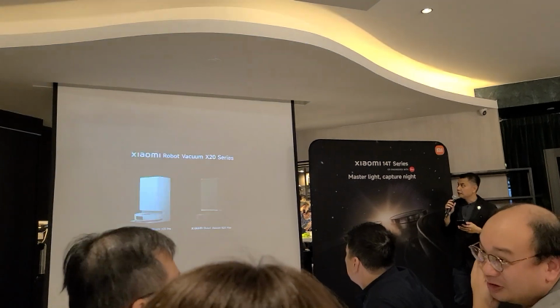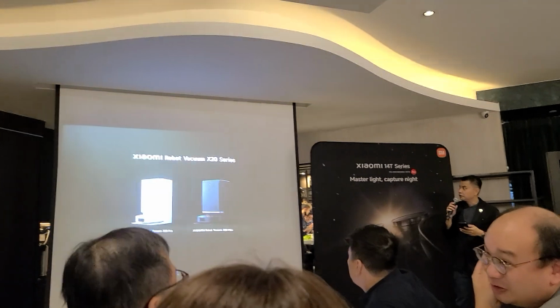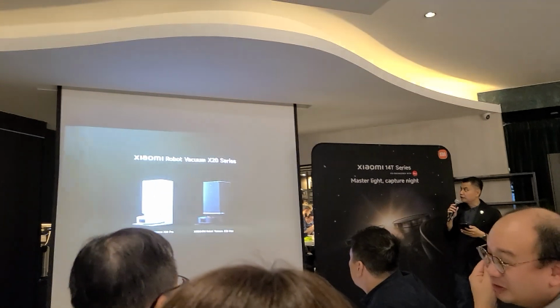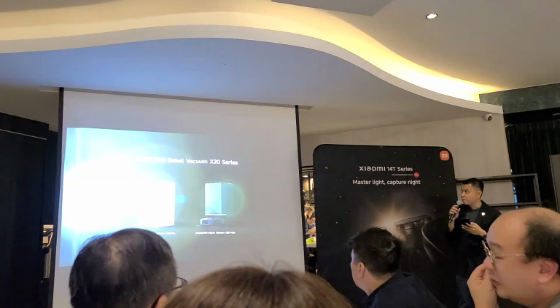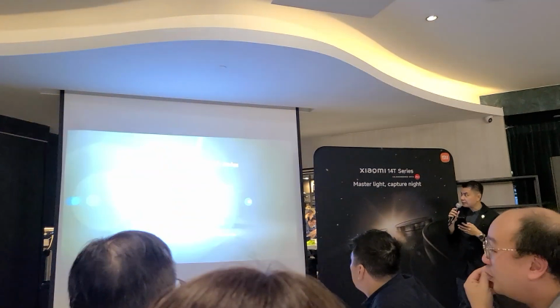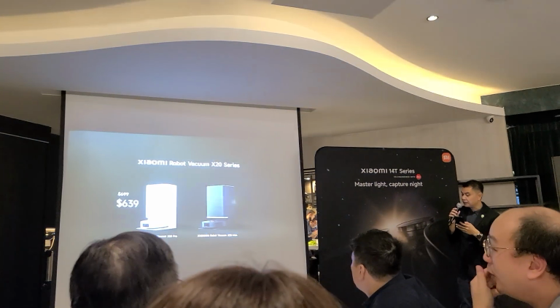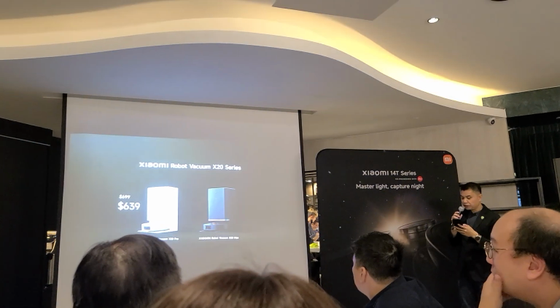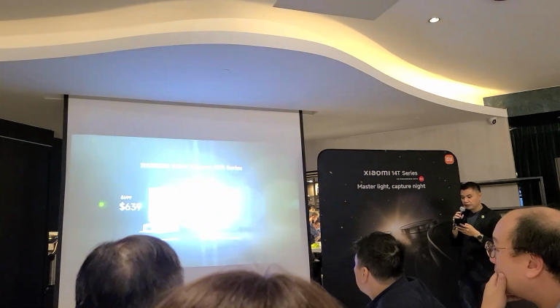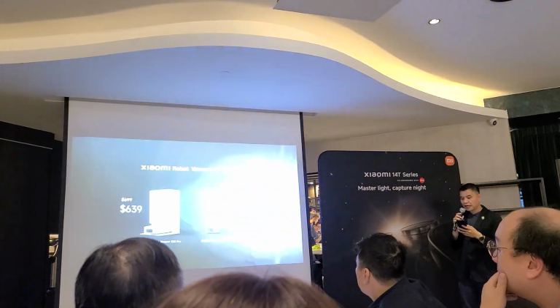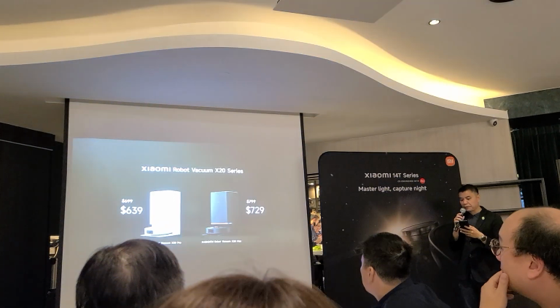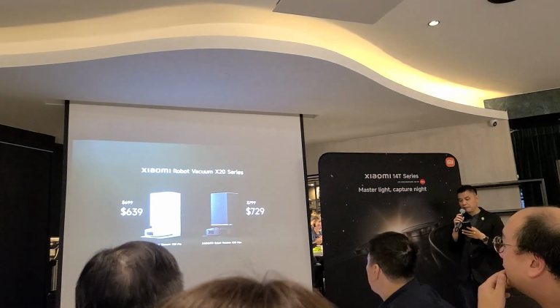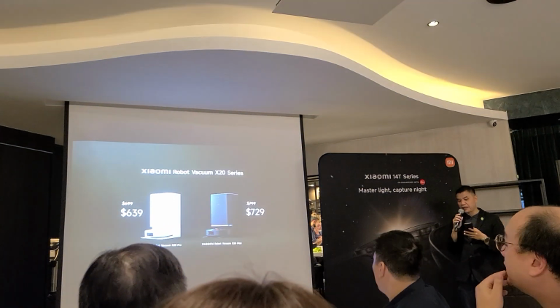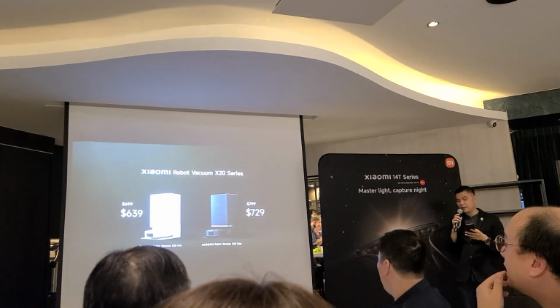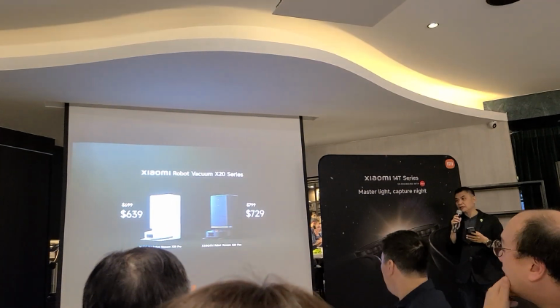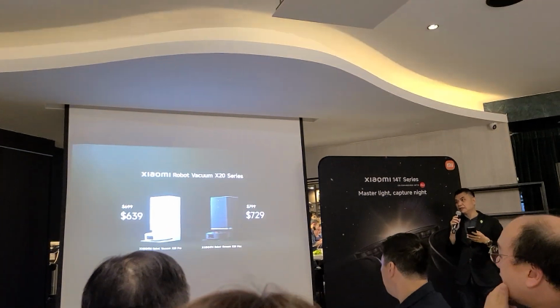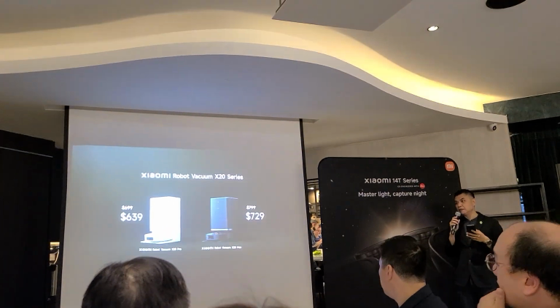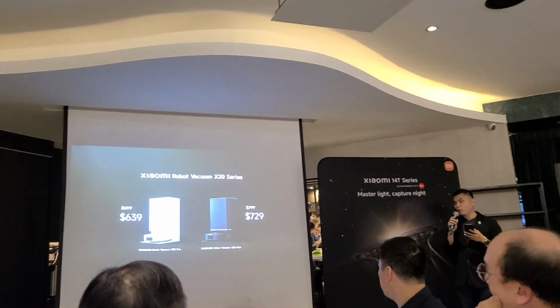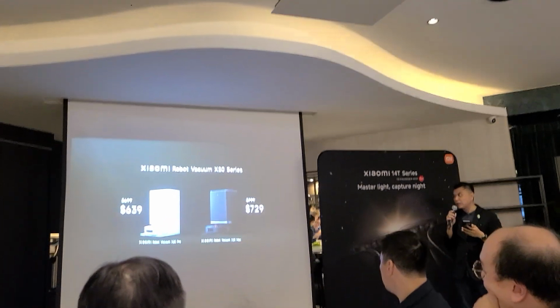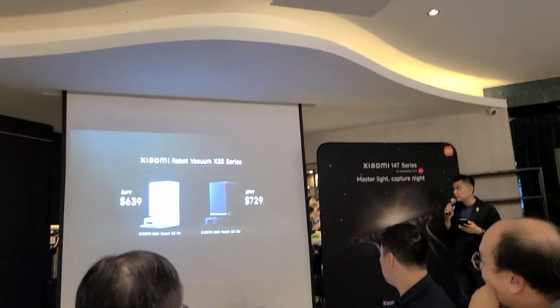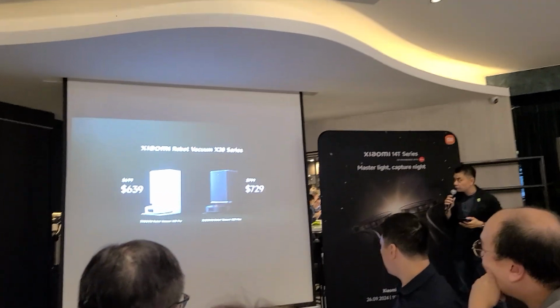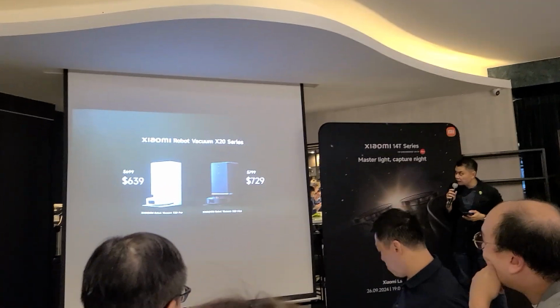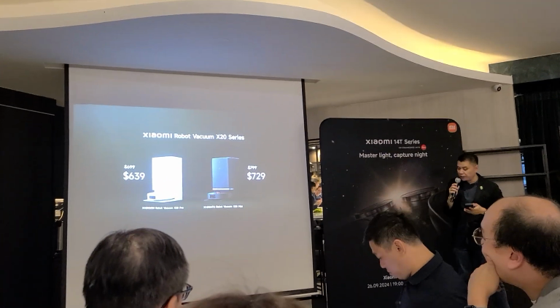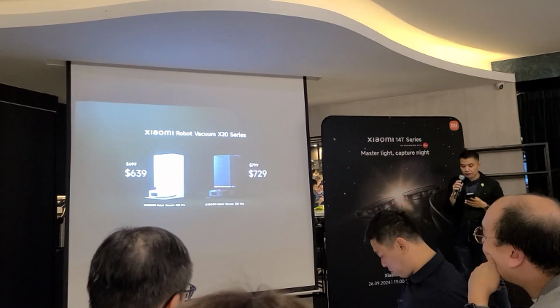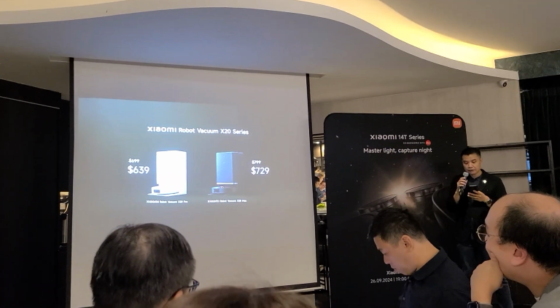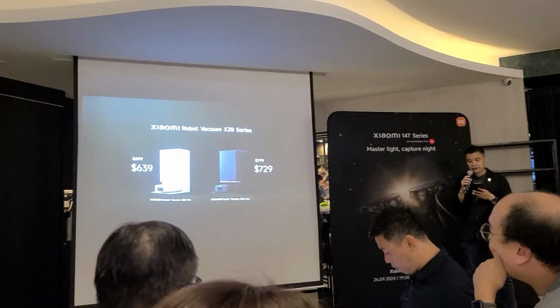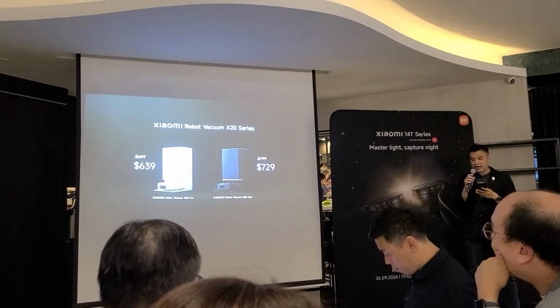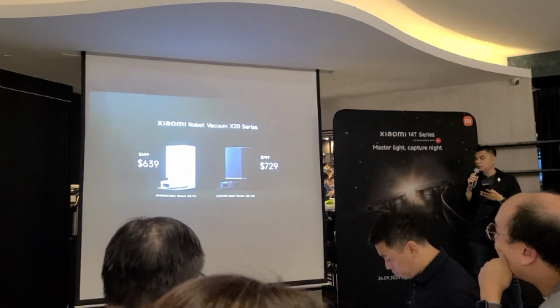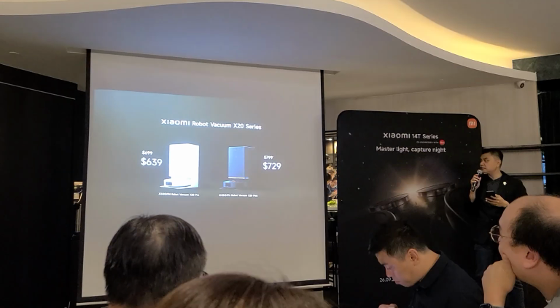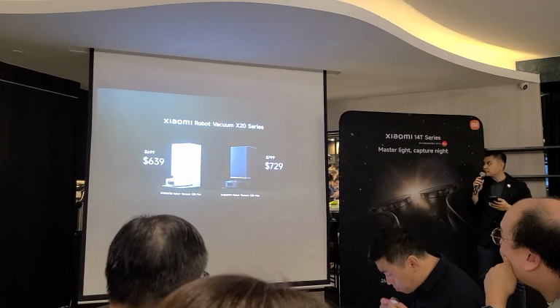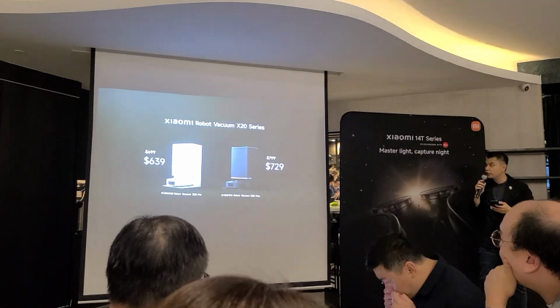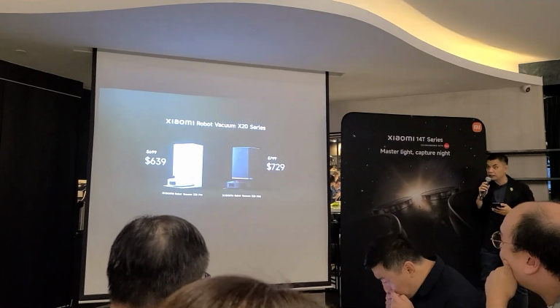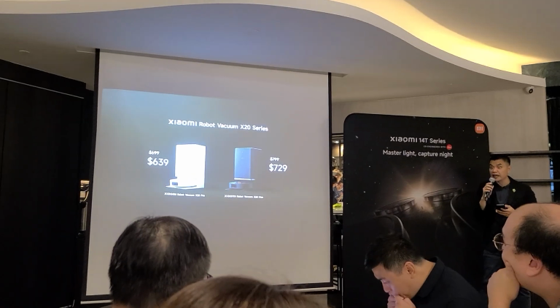The X-20 MAX is accompanied by a more accessible model, available at only $639.